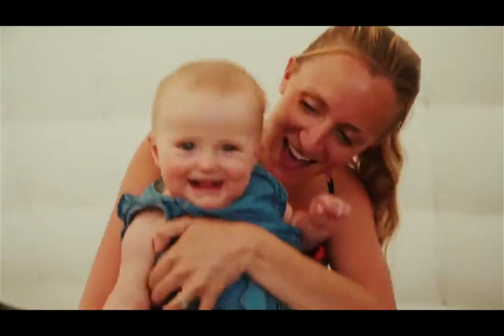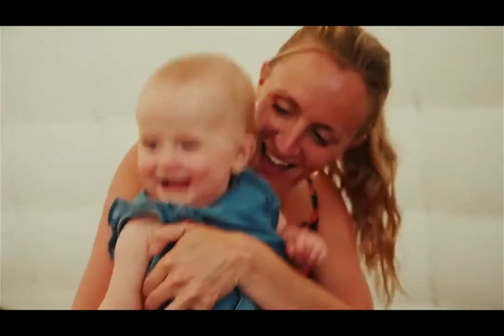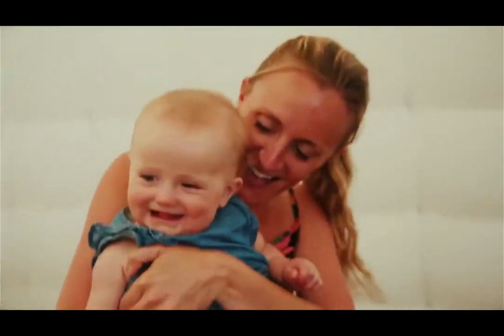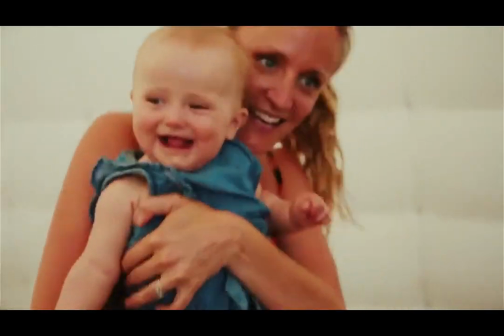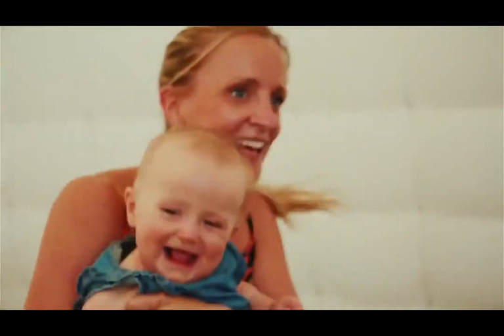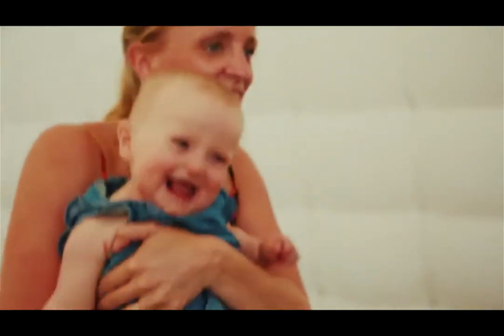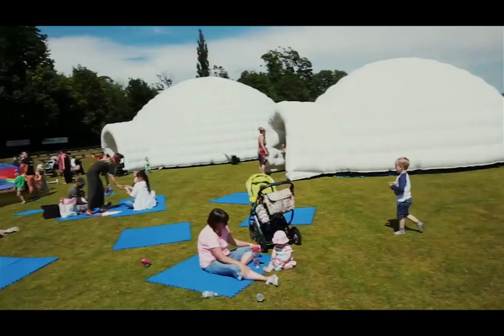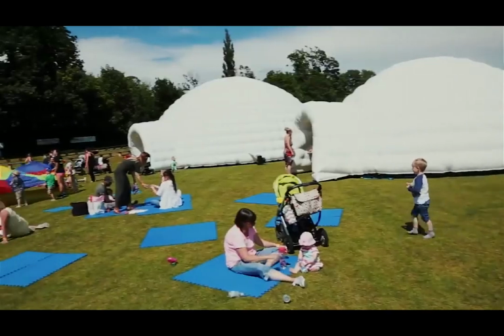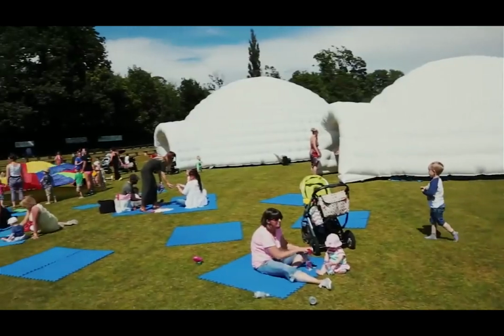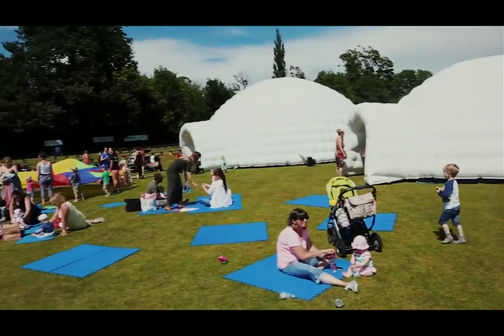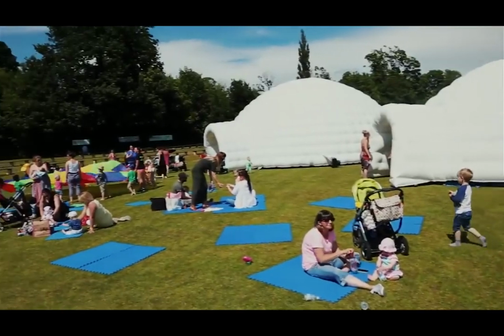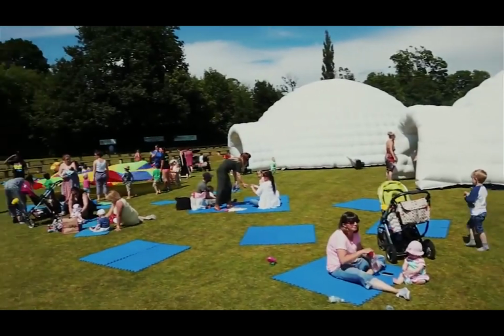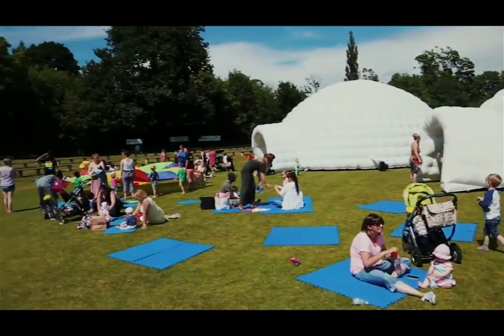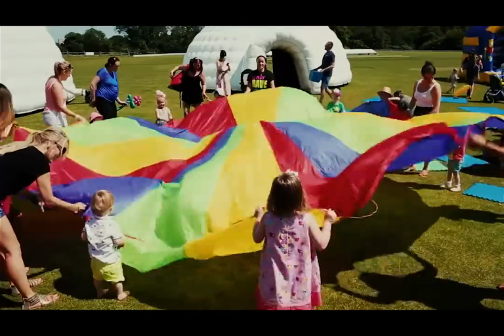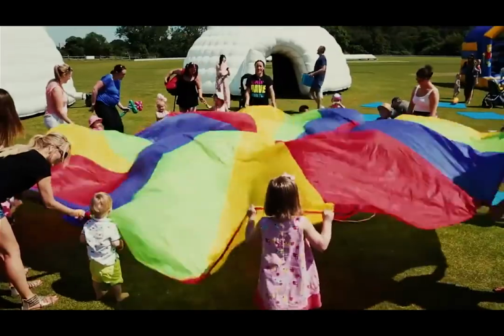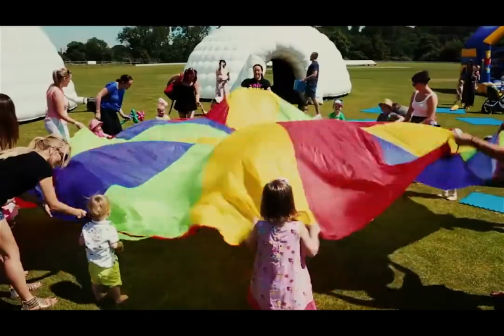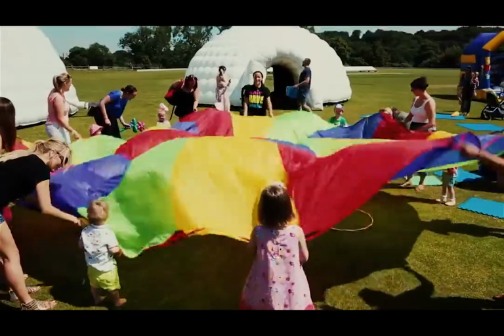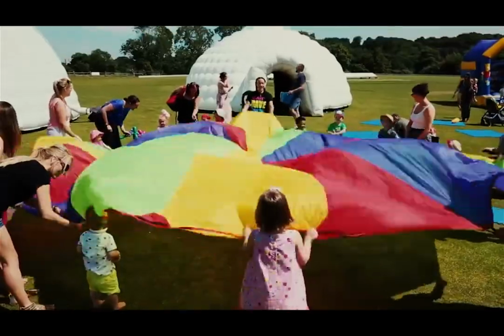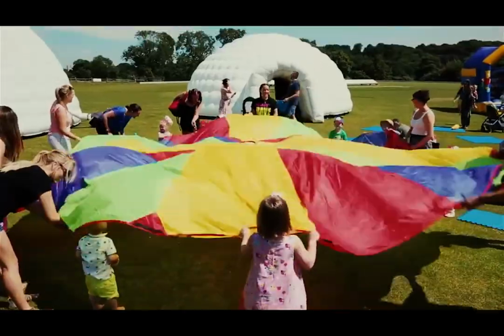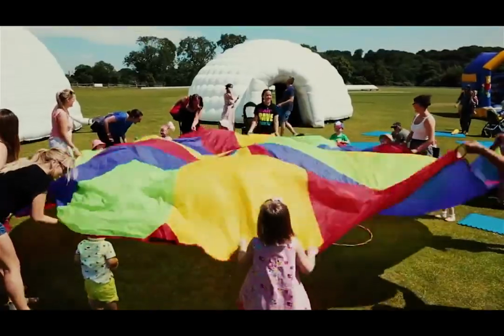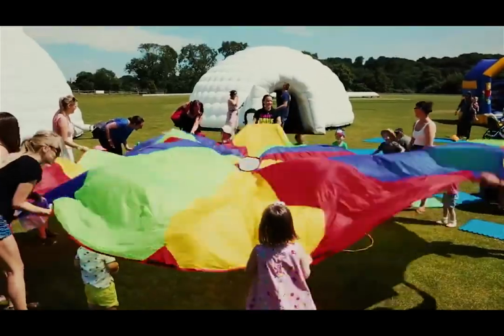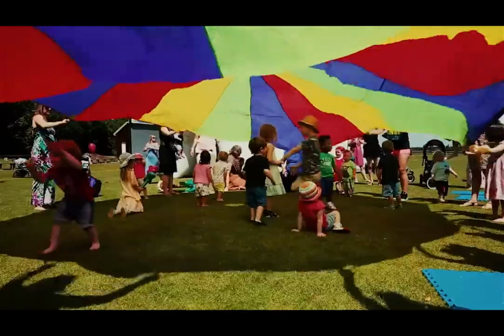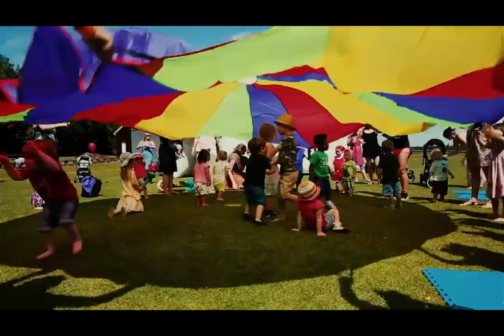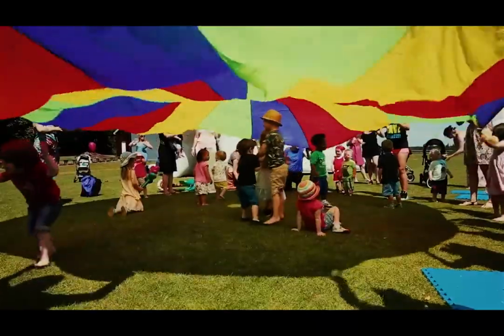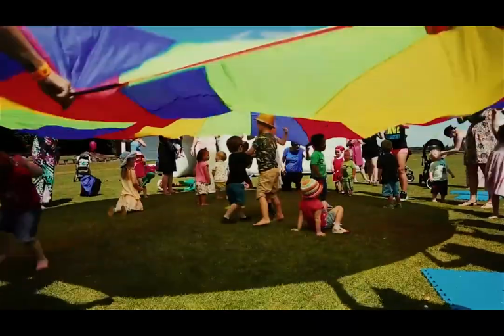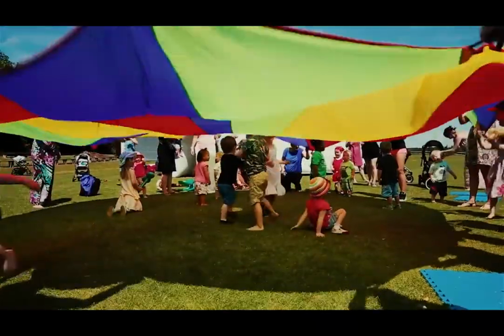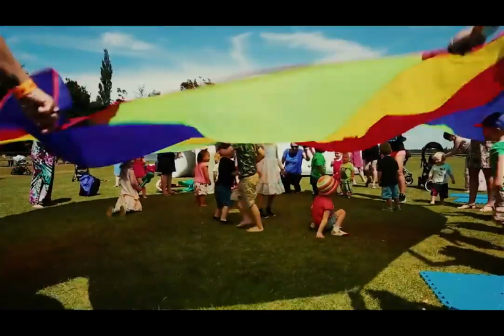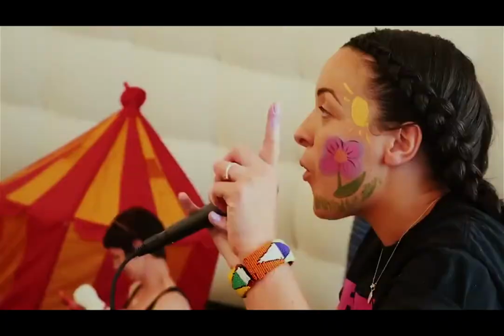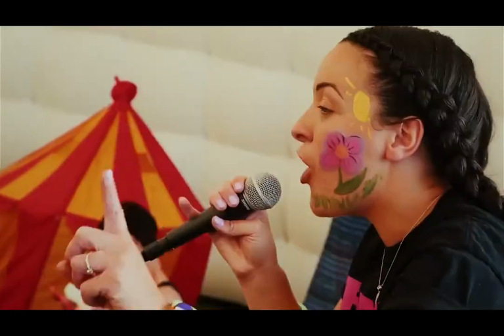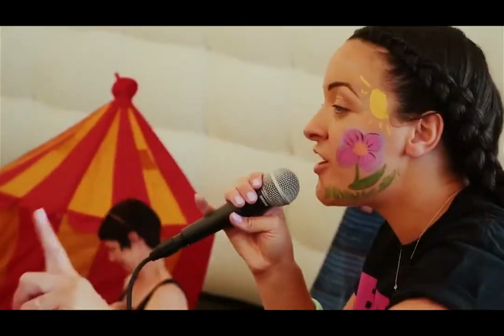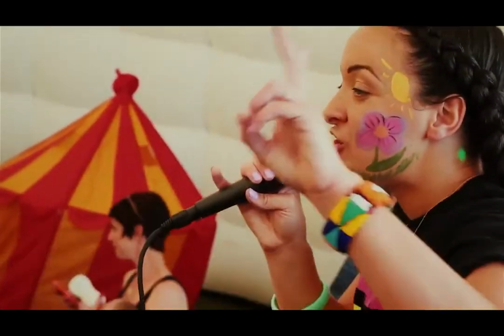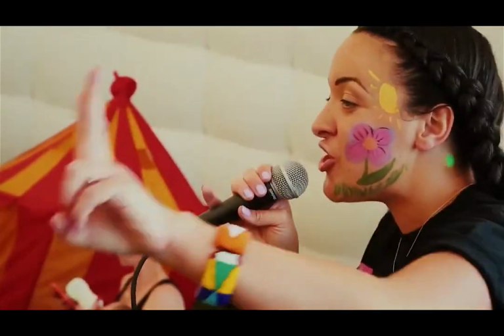Step 2, choose your venue. Whether you have your party in your back garden or in one of our bespoke venues, it's up to you.